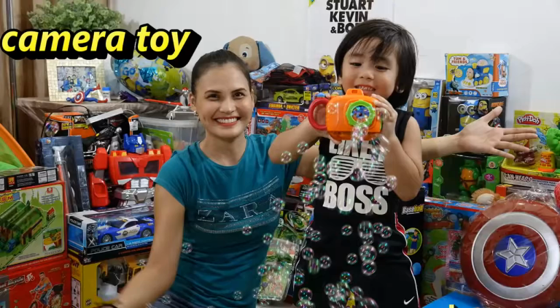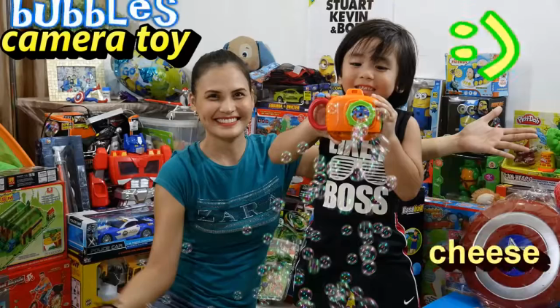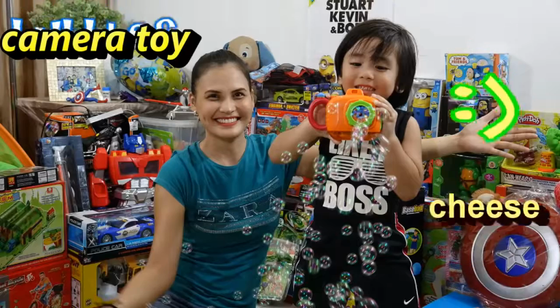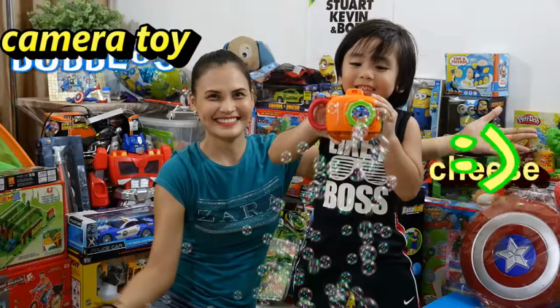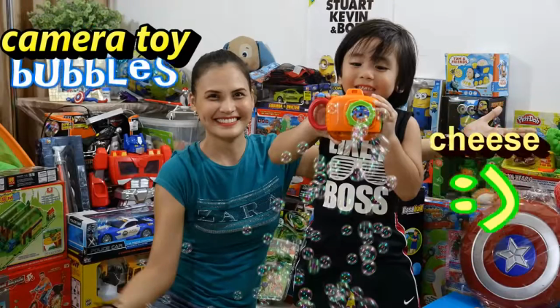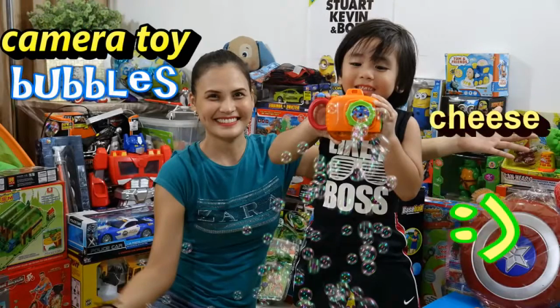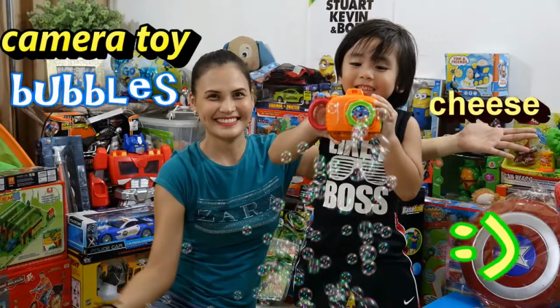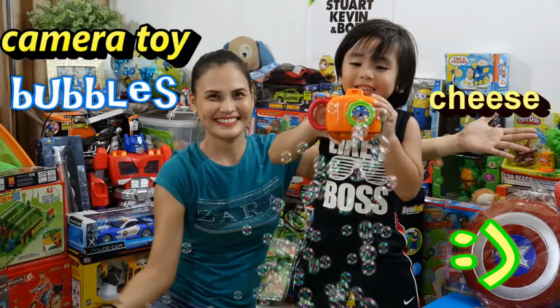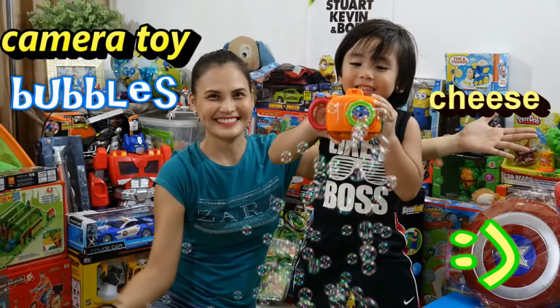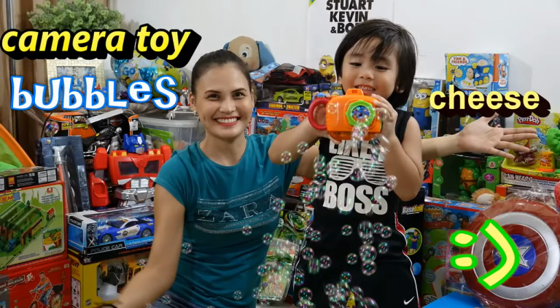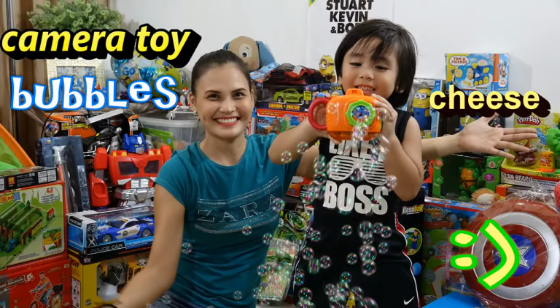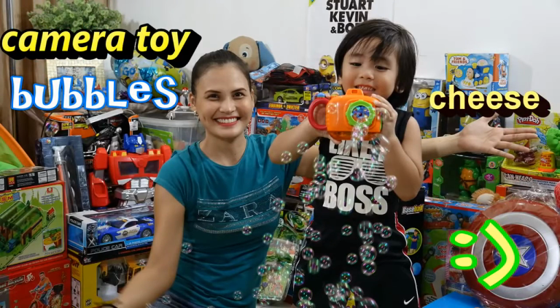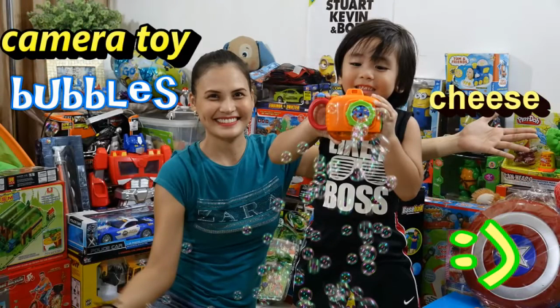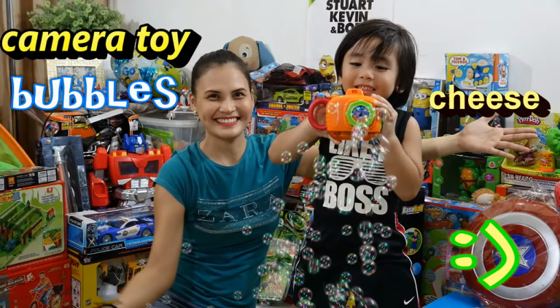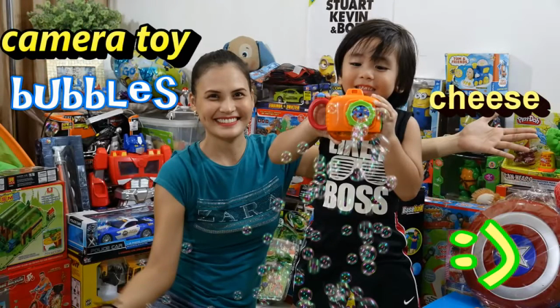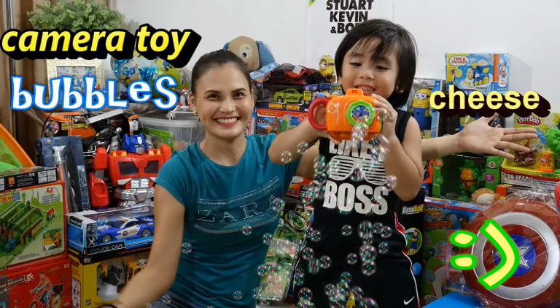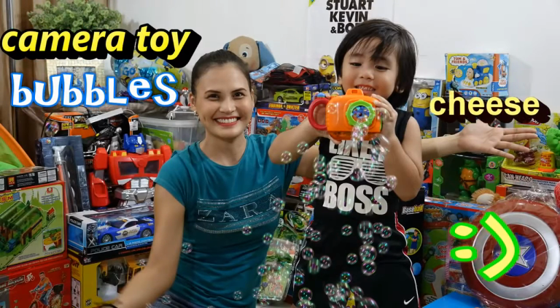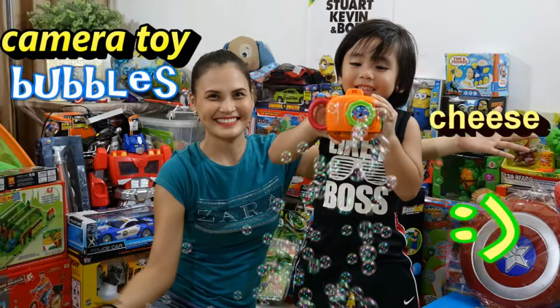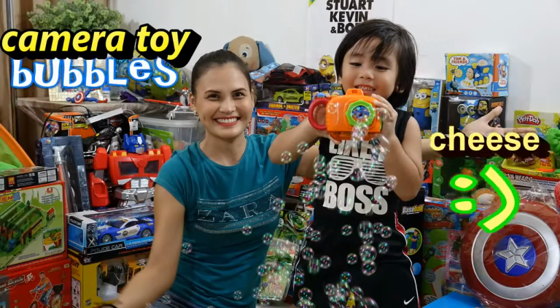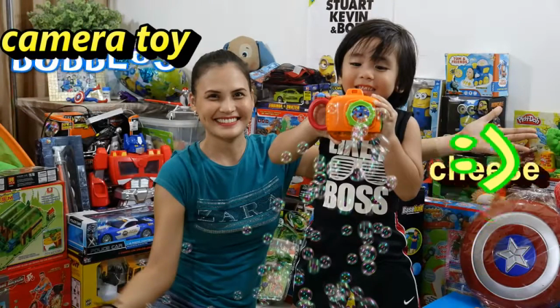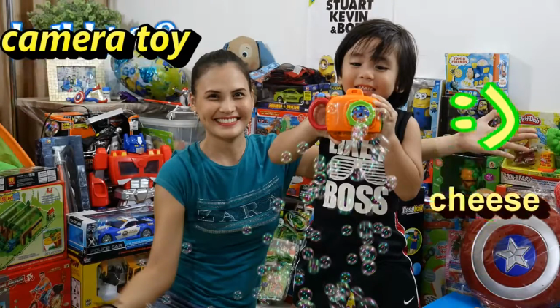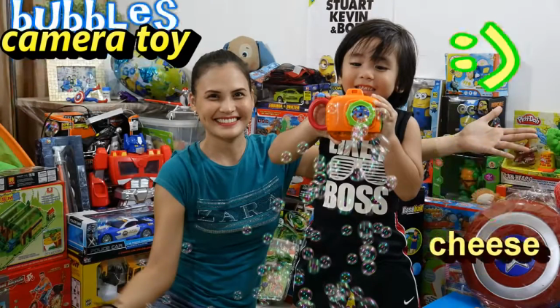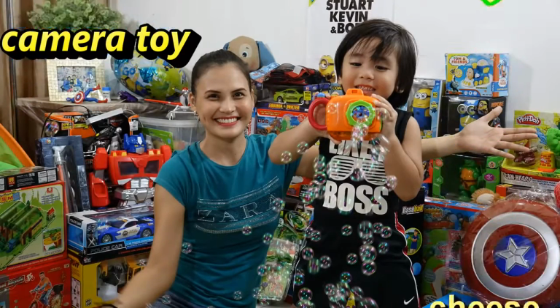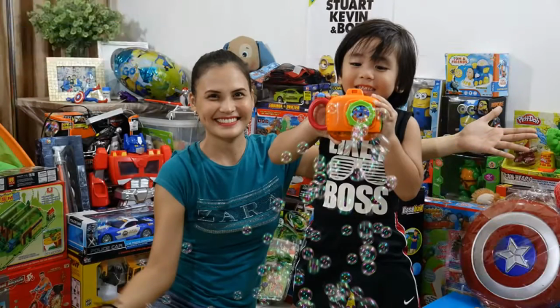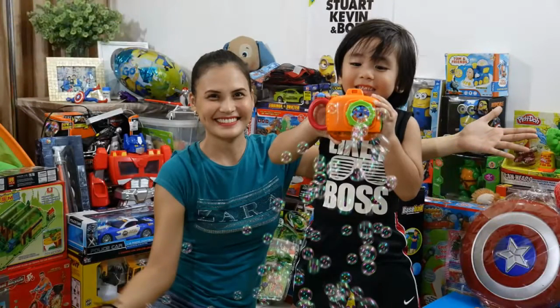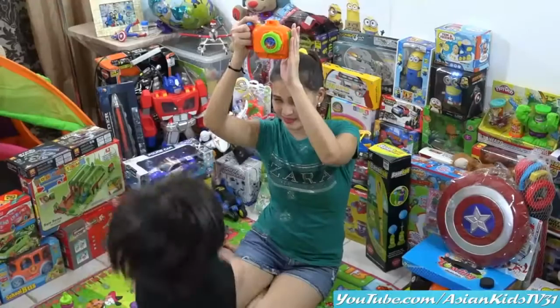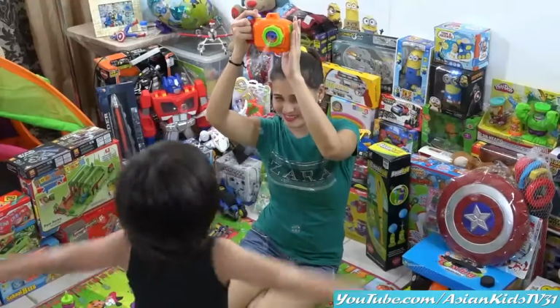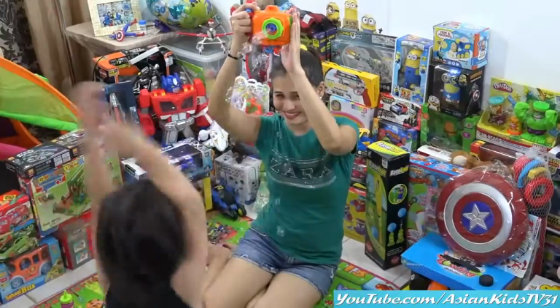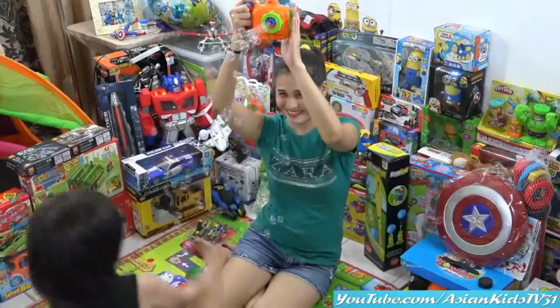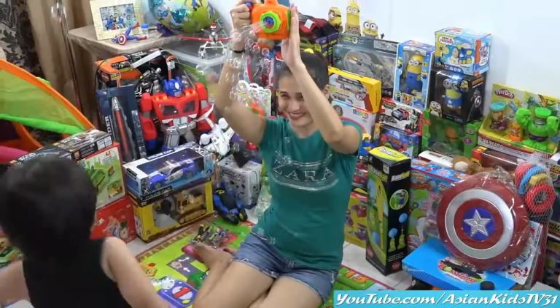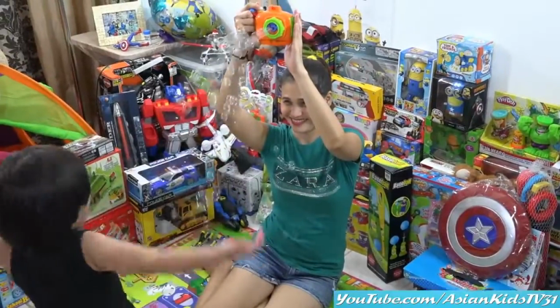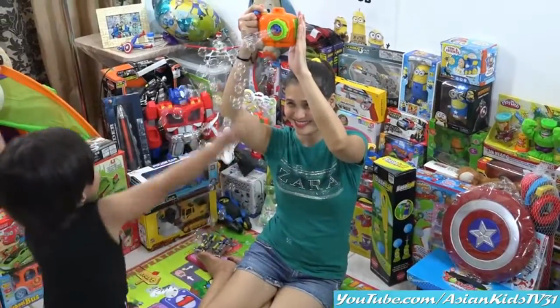Wow! Woohoo! Pop the bubbles! Can you count the bubbles, Garrett? Yay! It's hard!